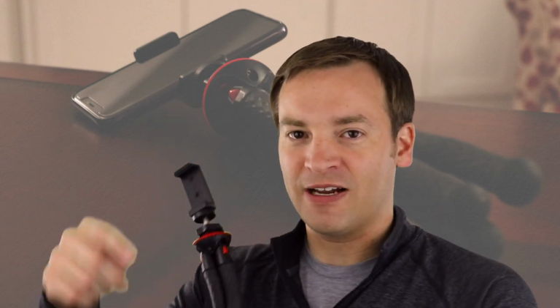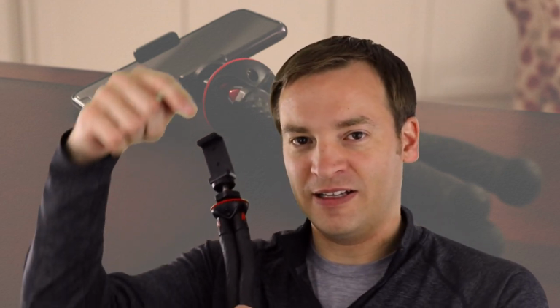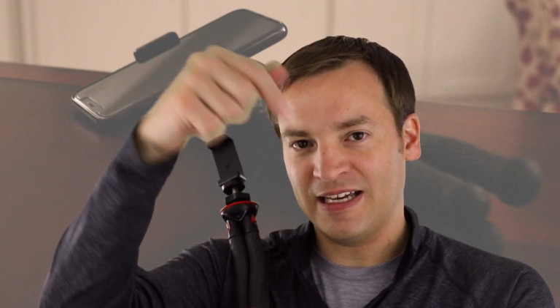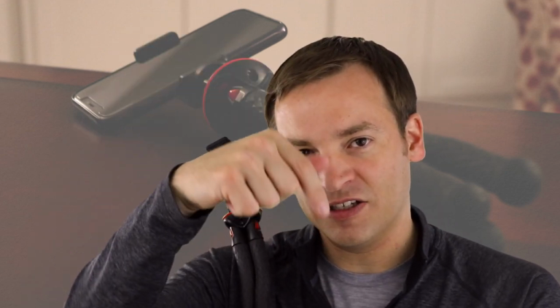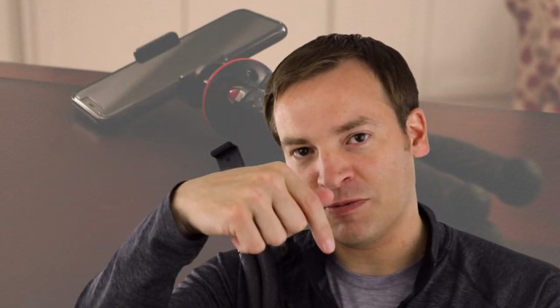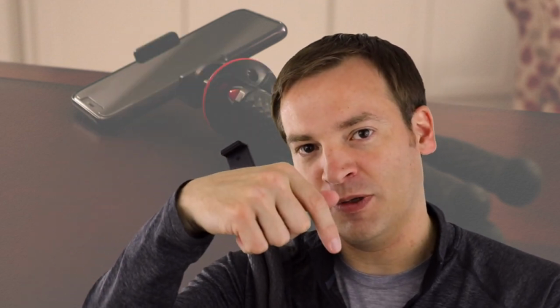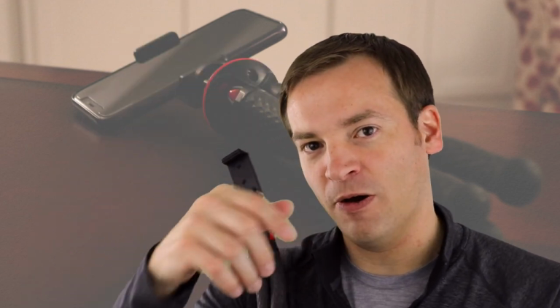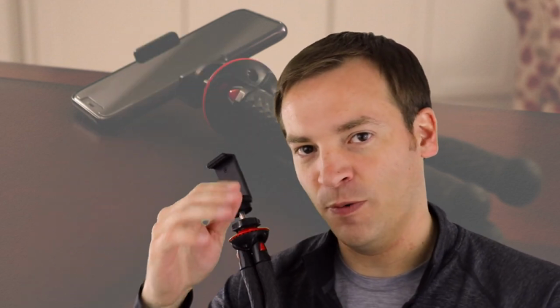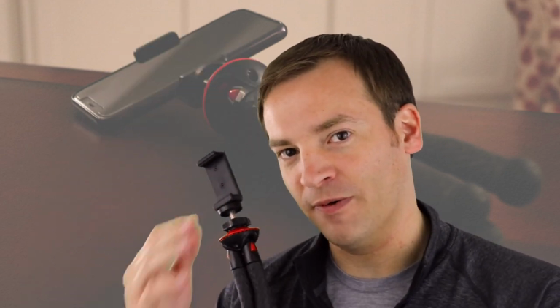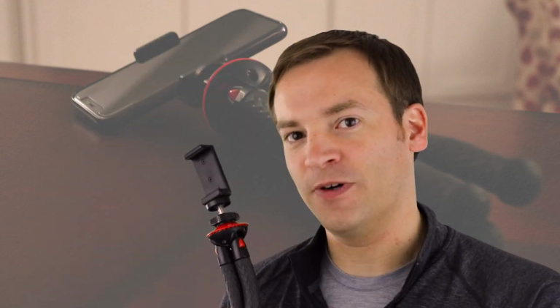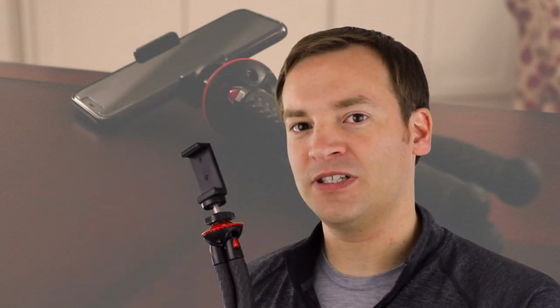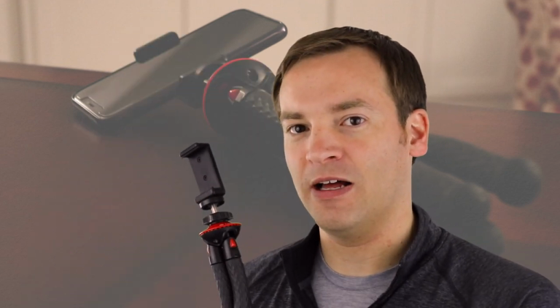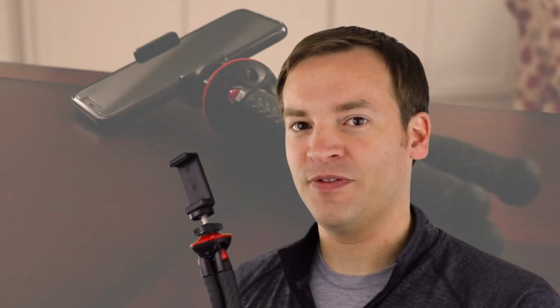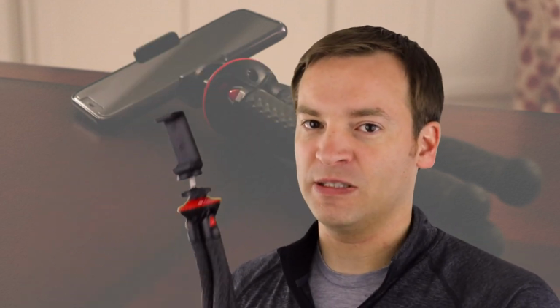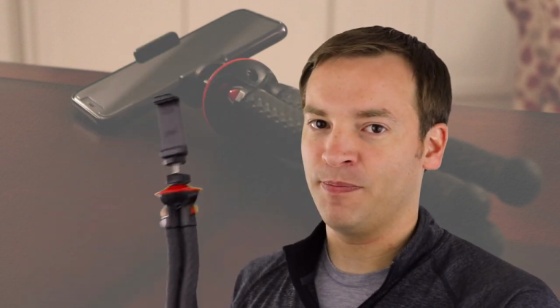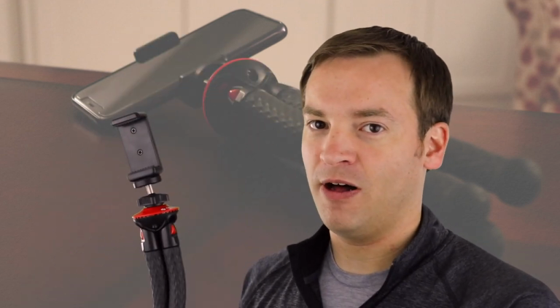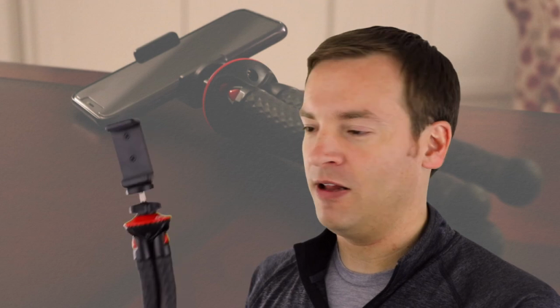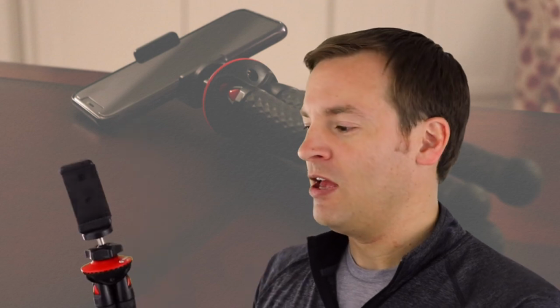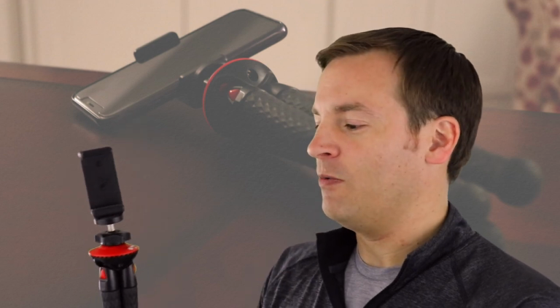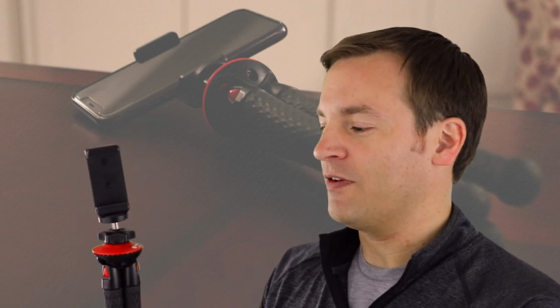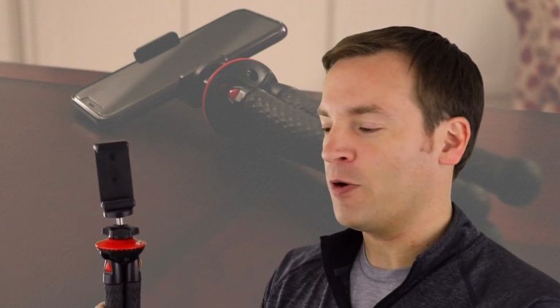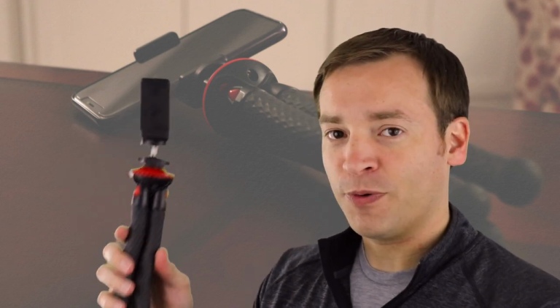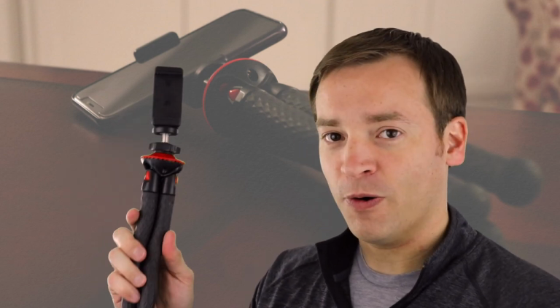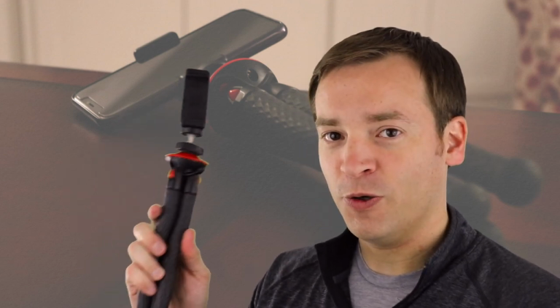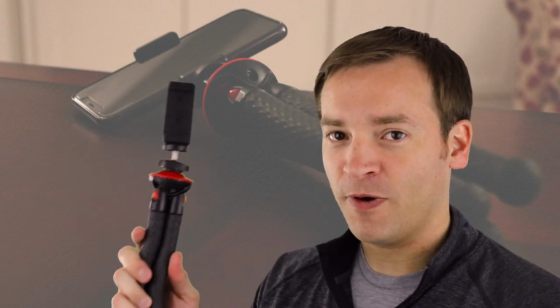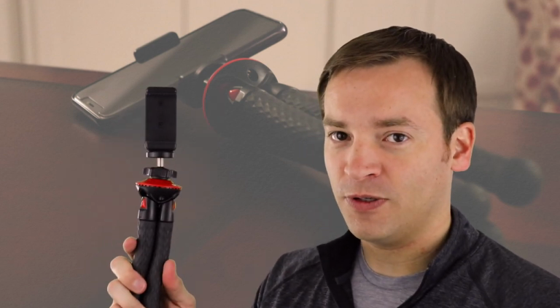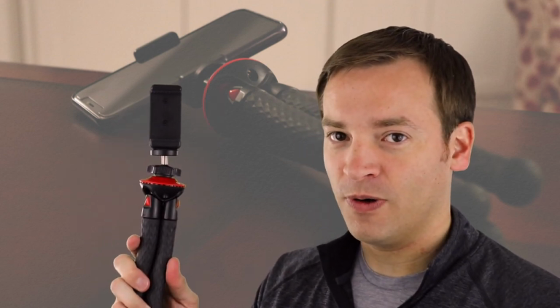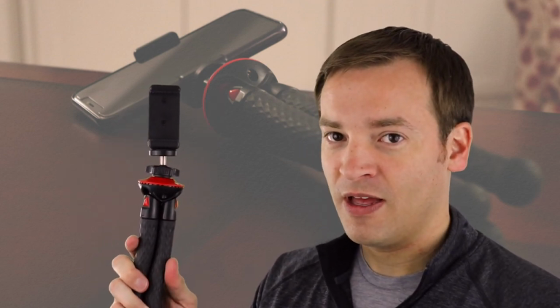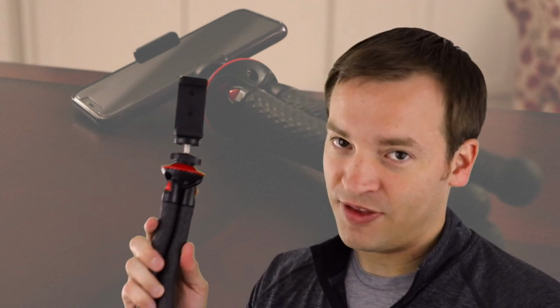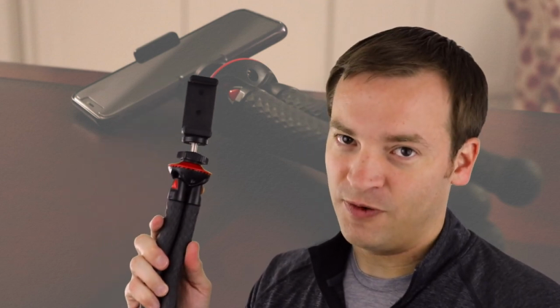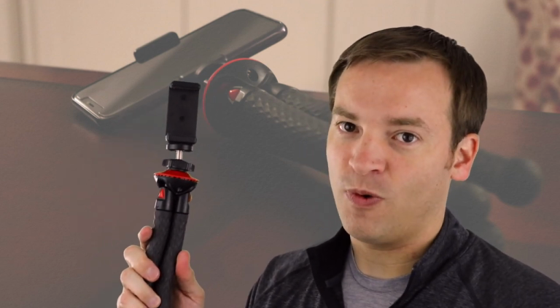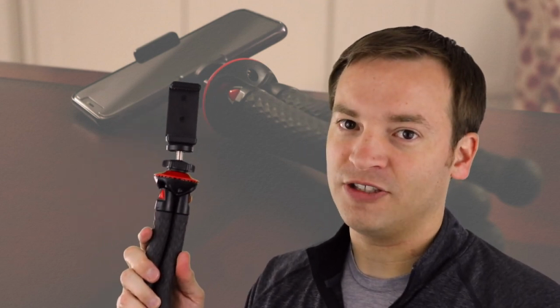Check out the link in the description below if you want one for yourself. This has been Paul with the PhotoPro UFO 2. Thank you for watching.